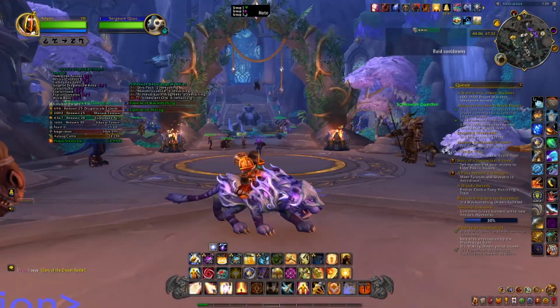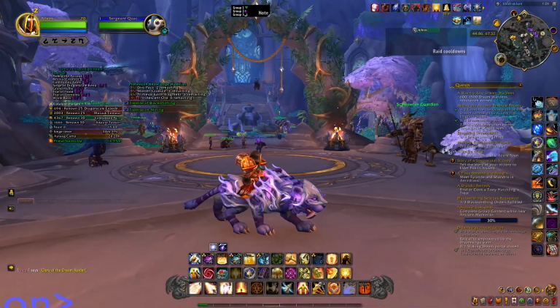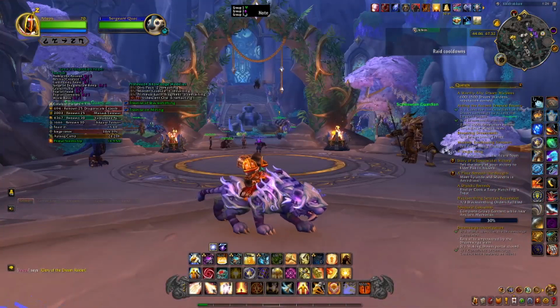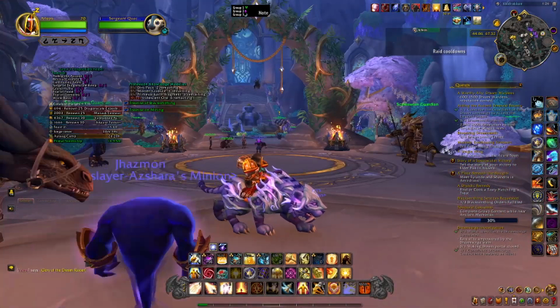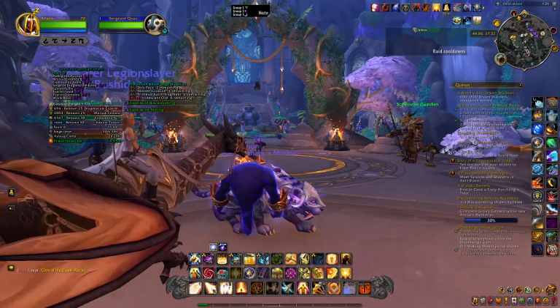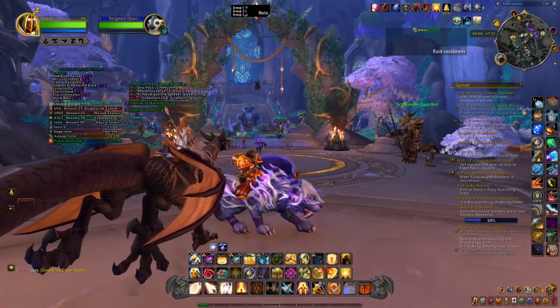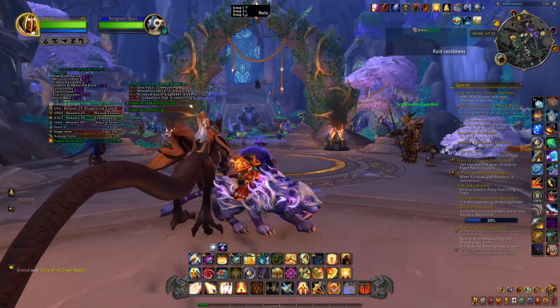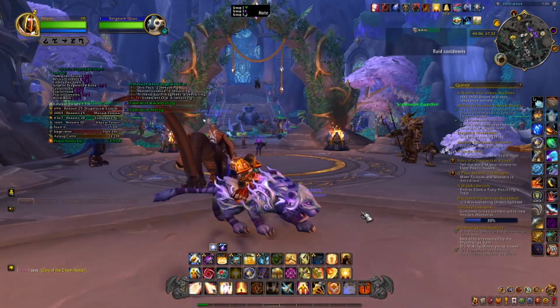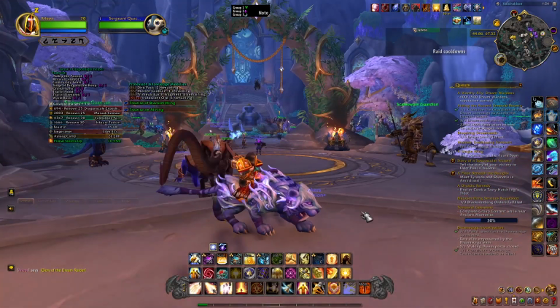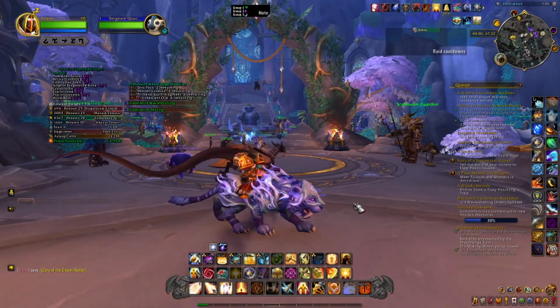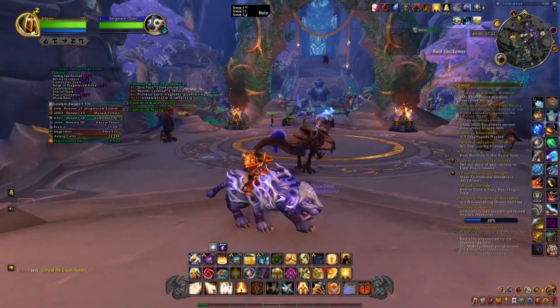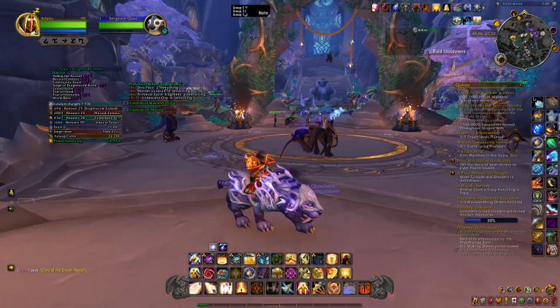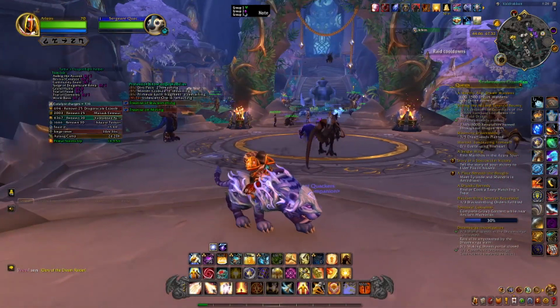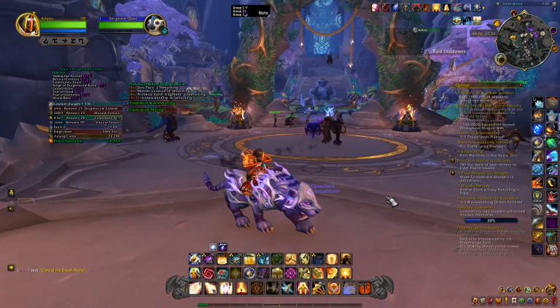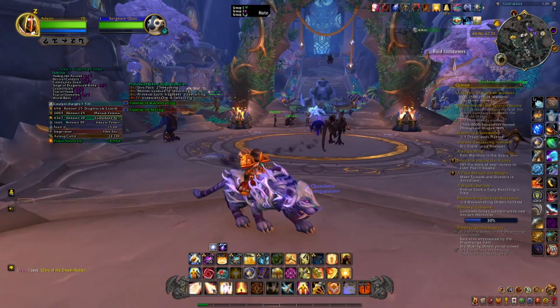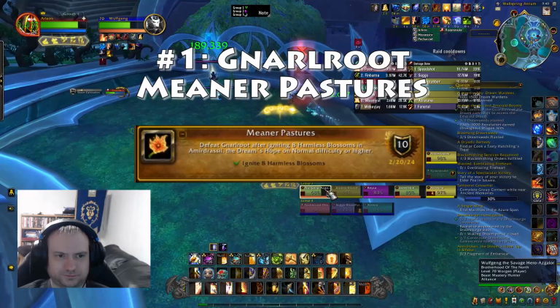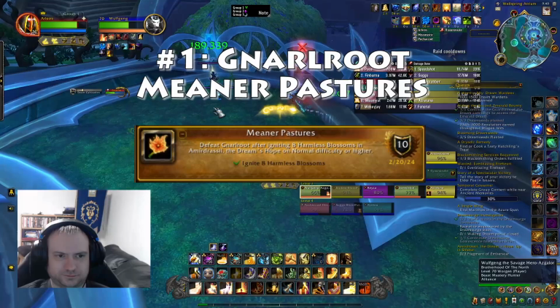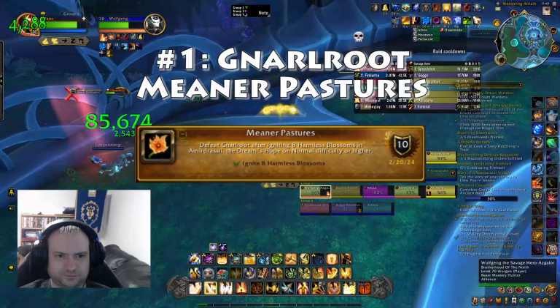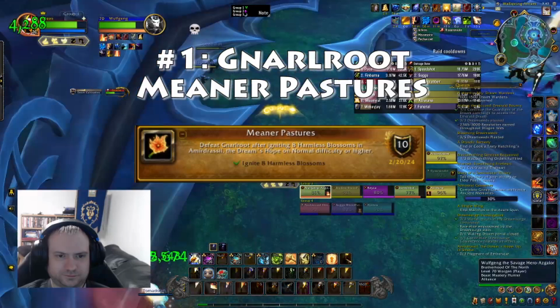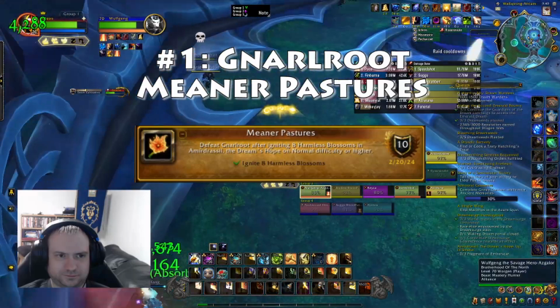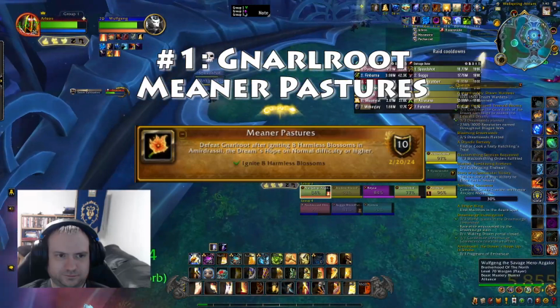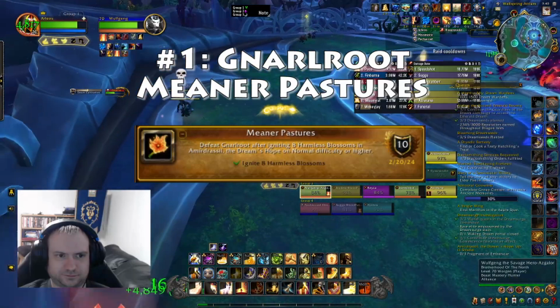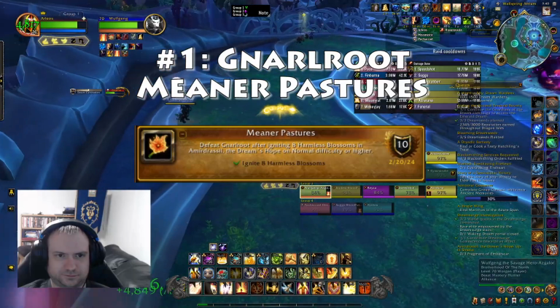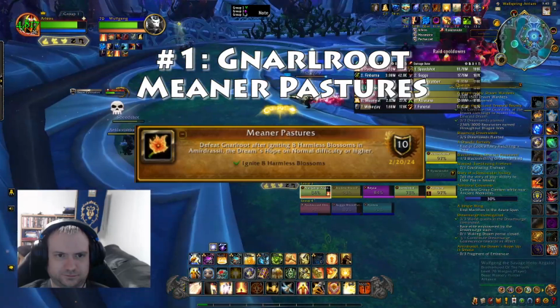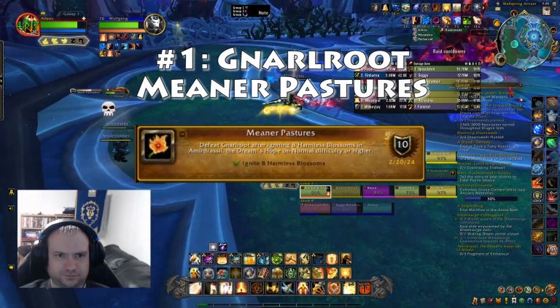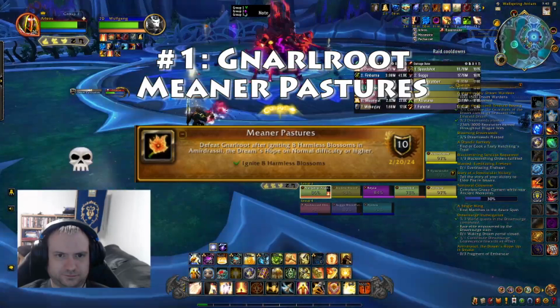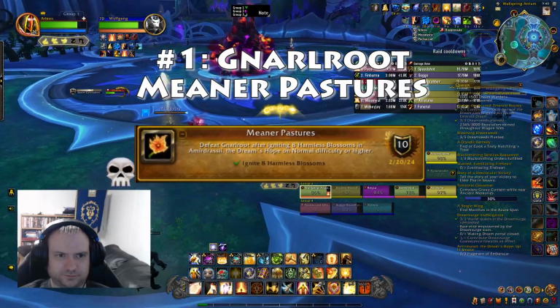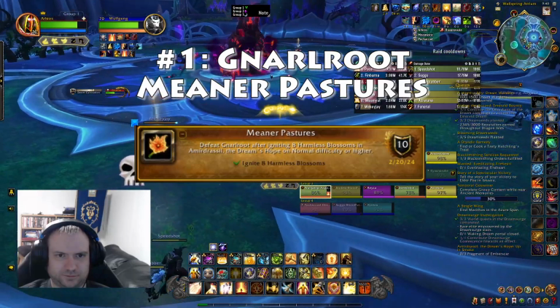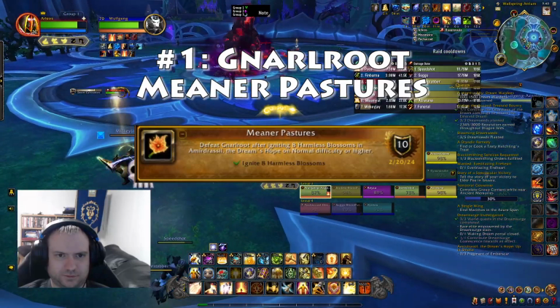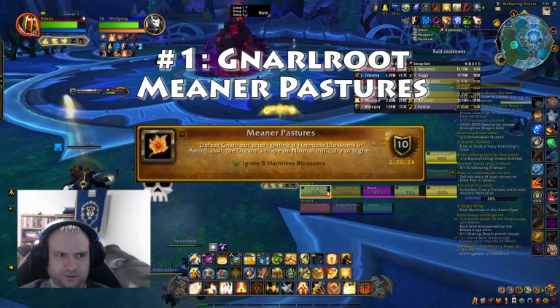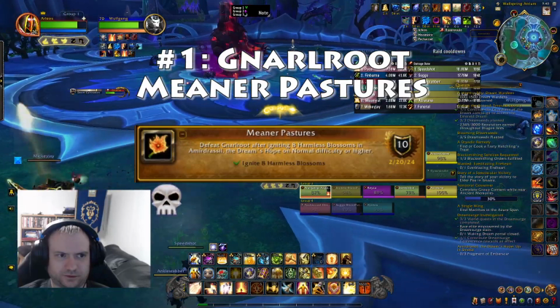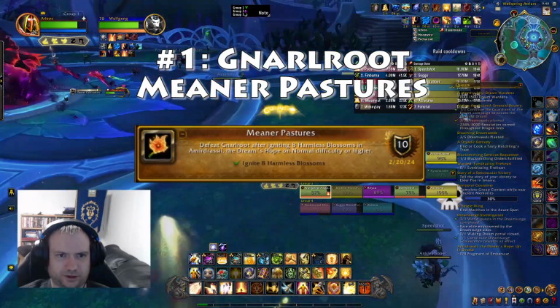Let's get right into it, and I hope you guys enjoy the video. So the first achievement that we're looking at is on Narl Root. It's called Meaner Pastures.